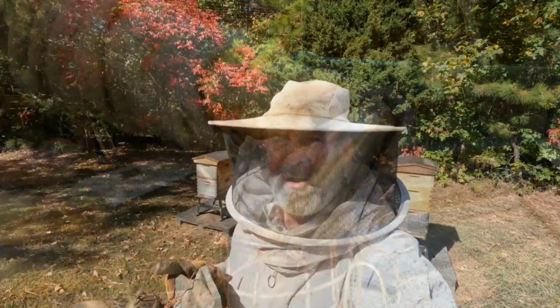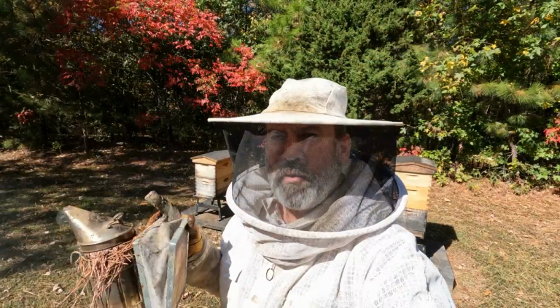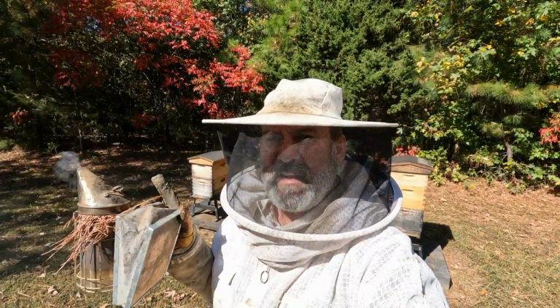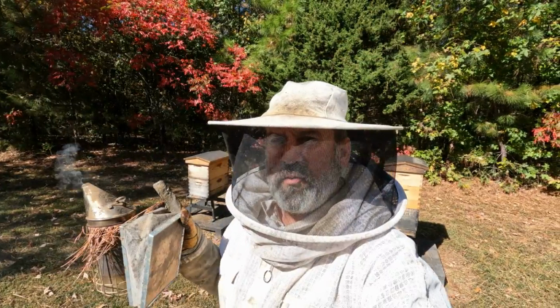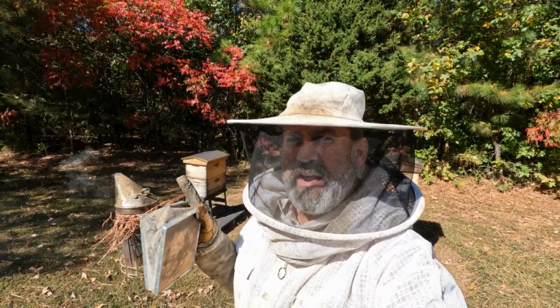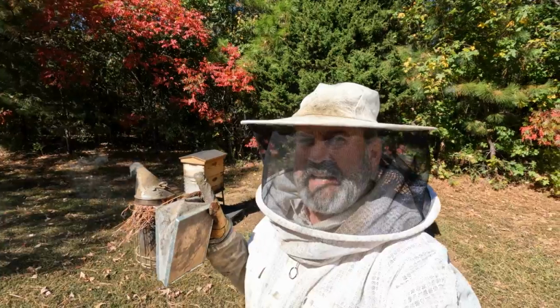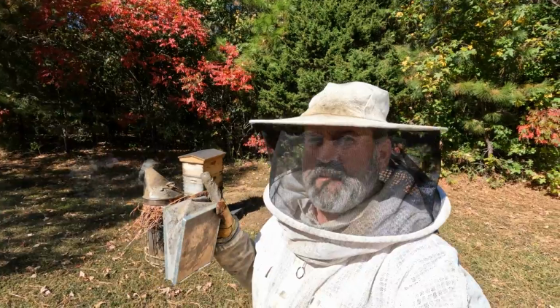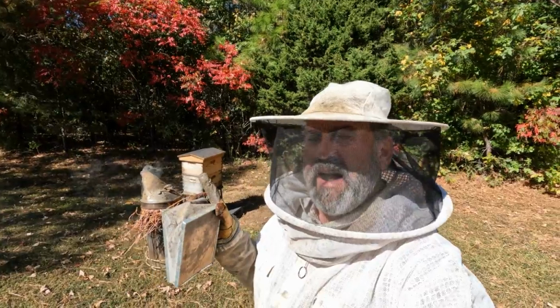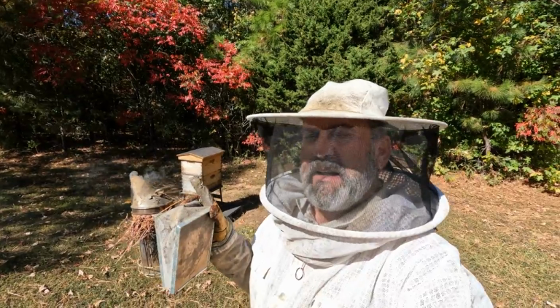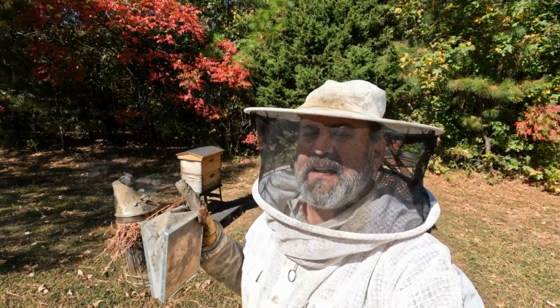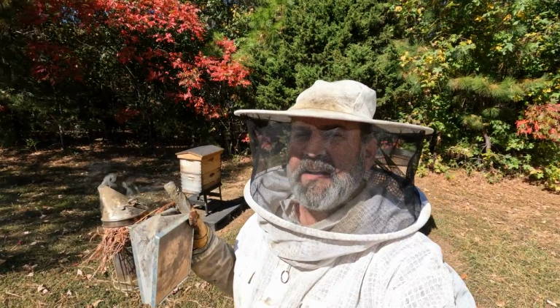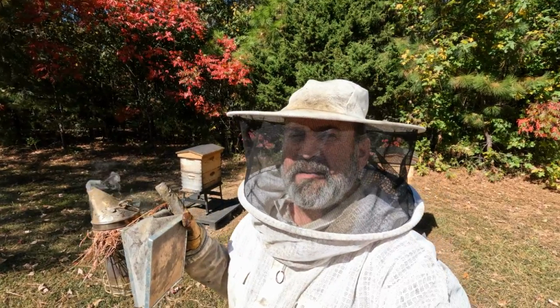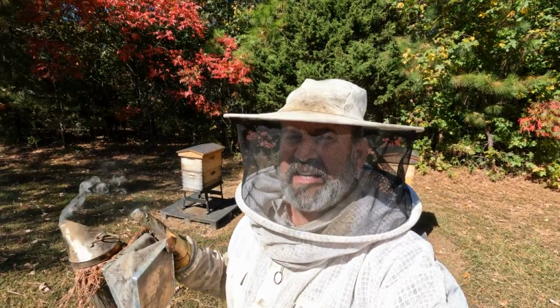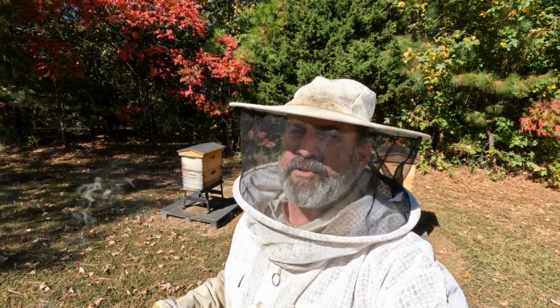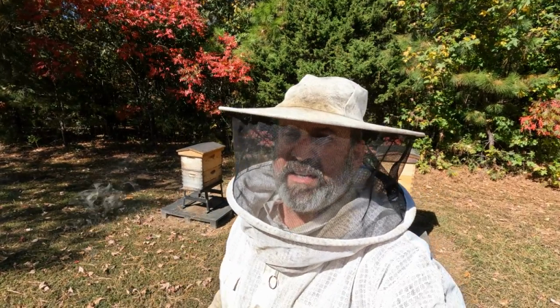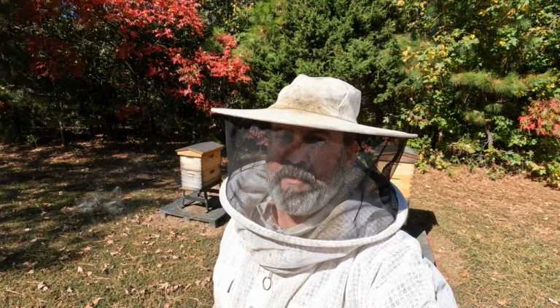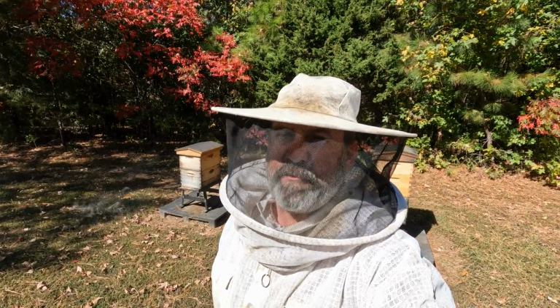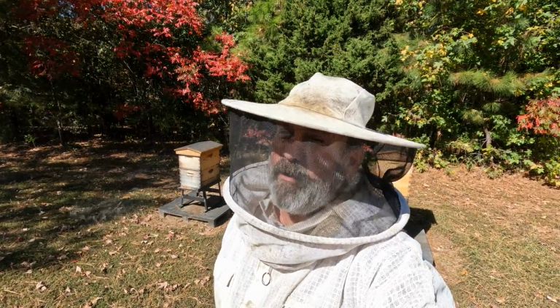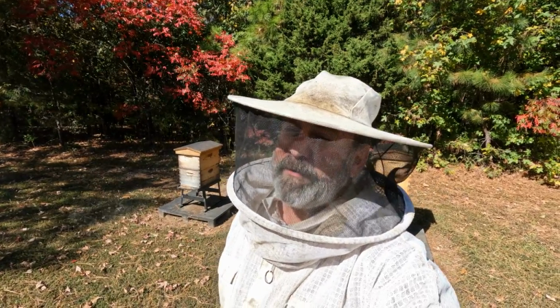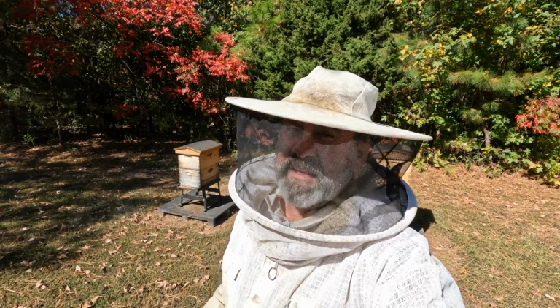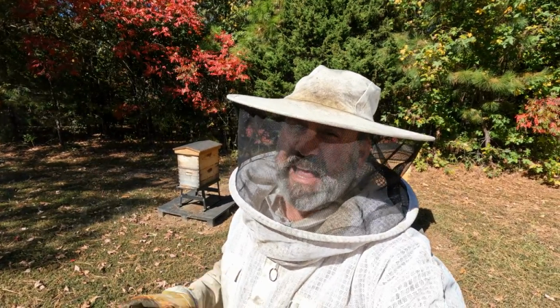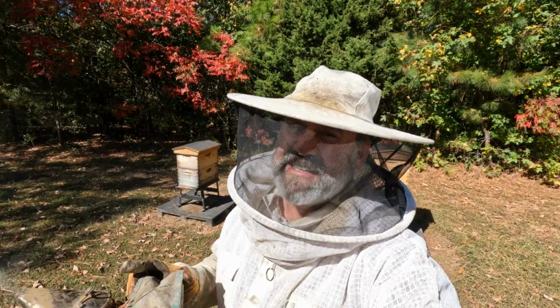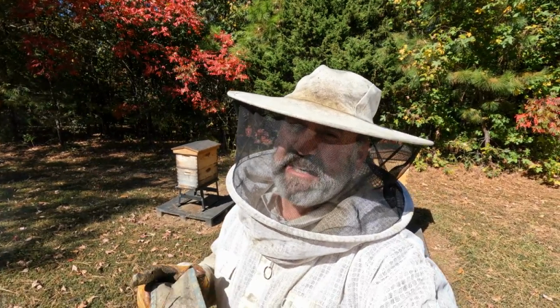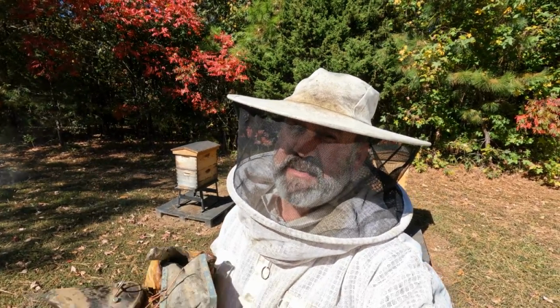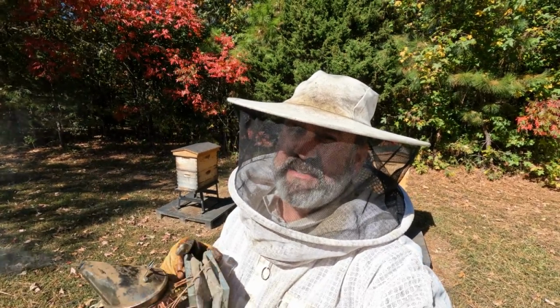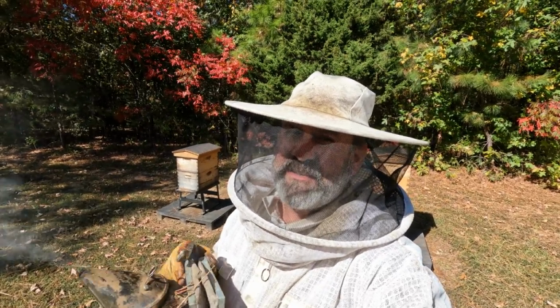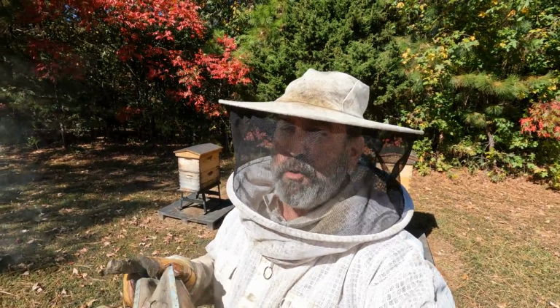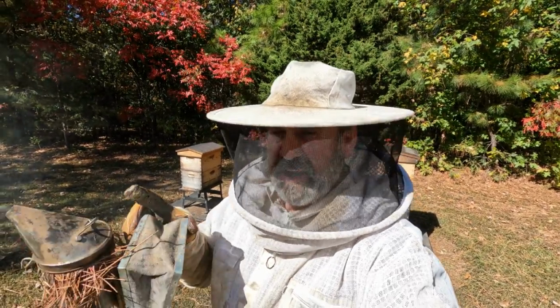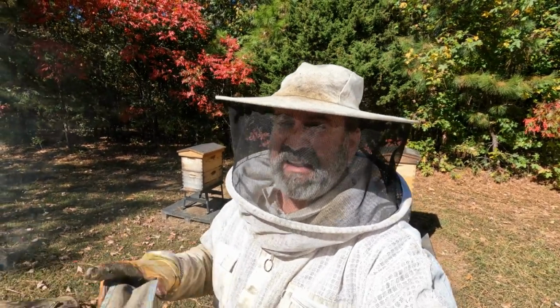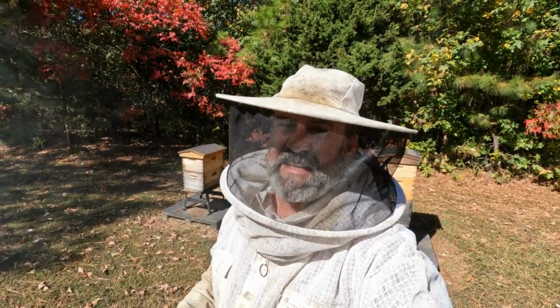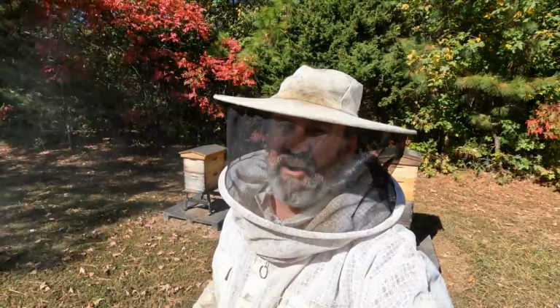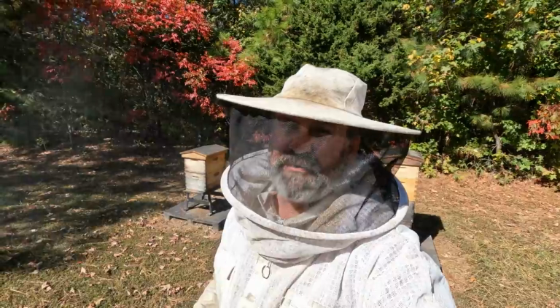With these red leaves behind me, it signals the coming of fall and the last honey of the season, so let's get it off.